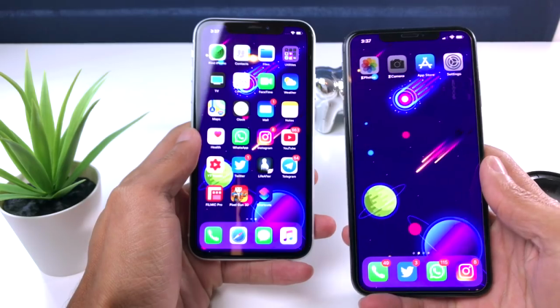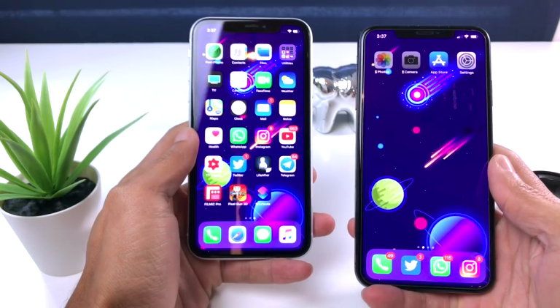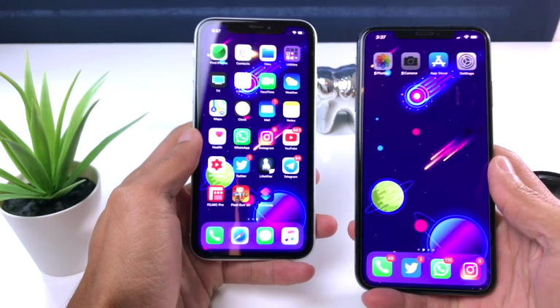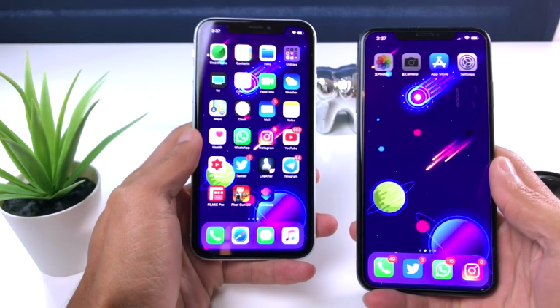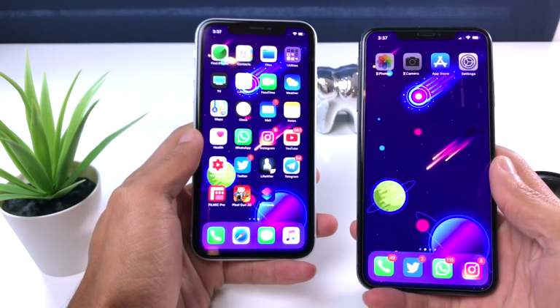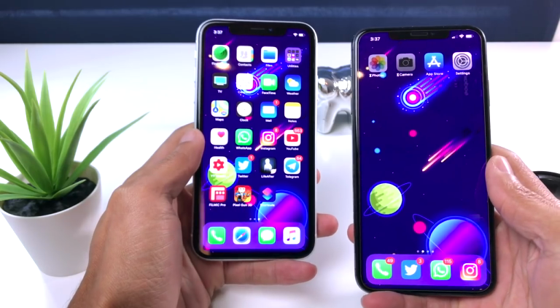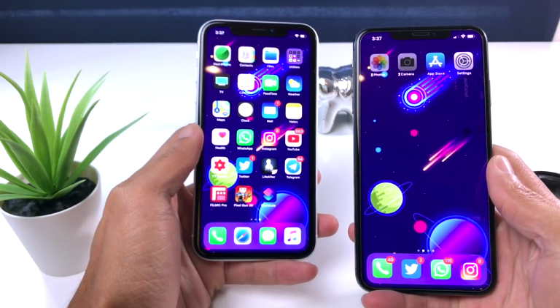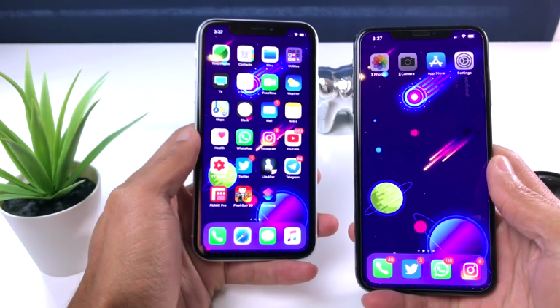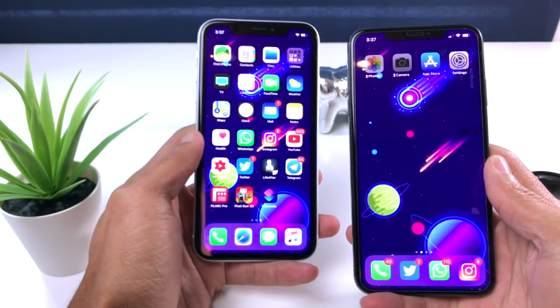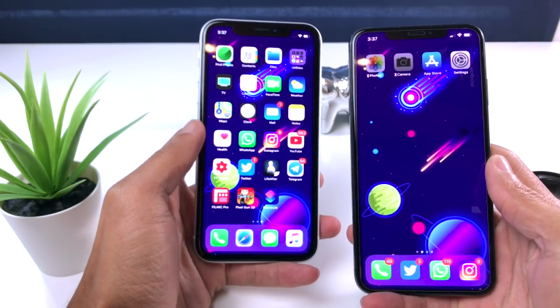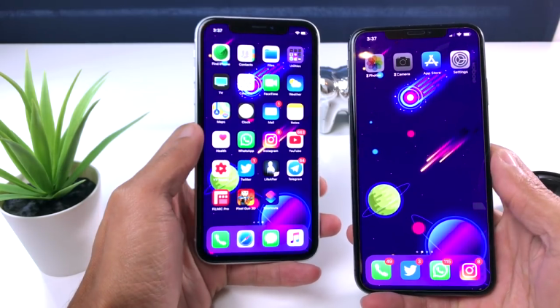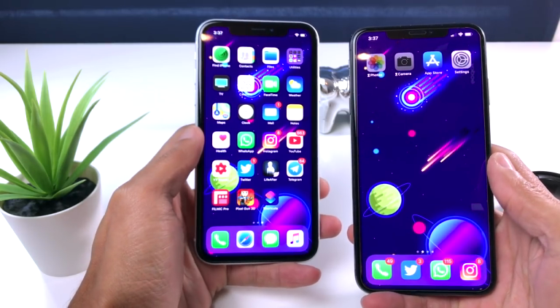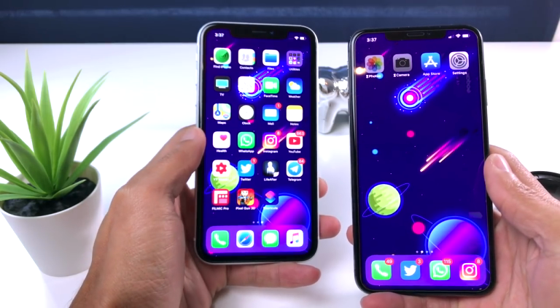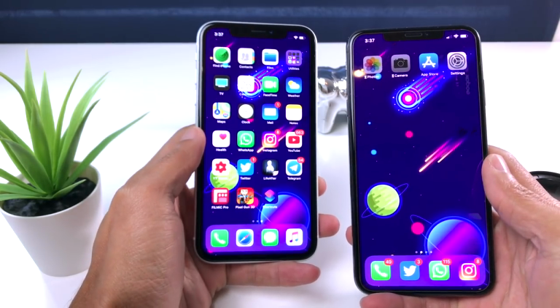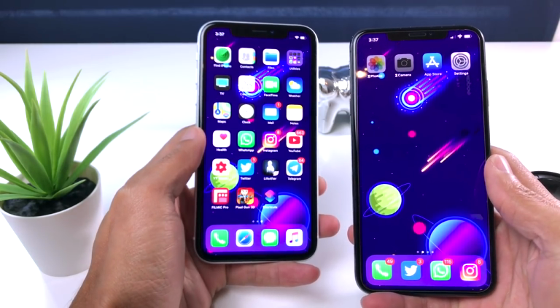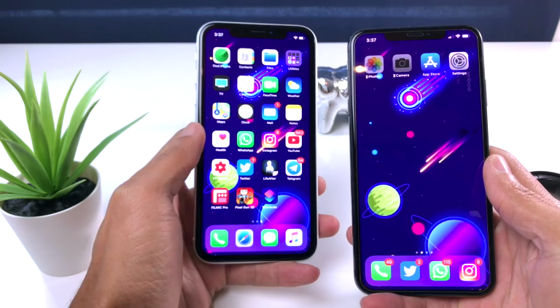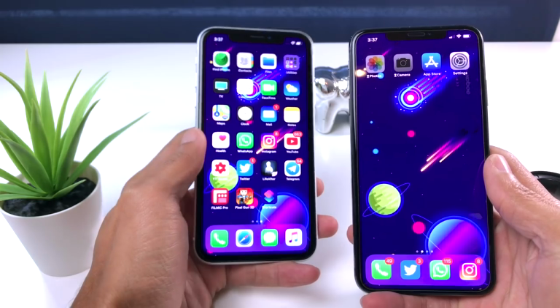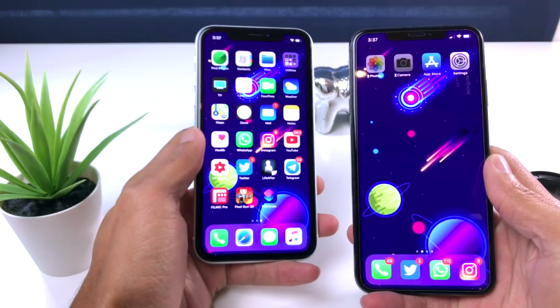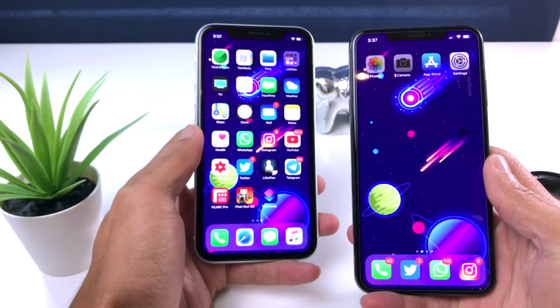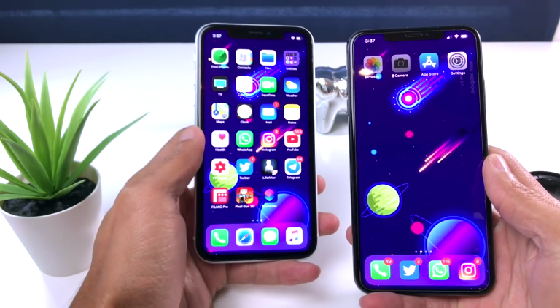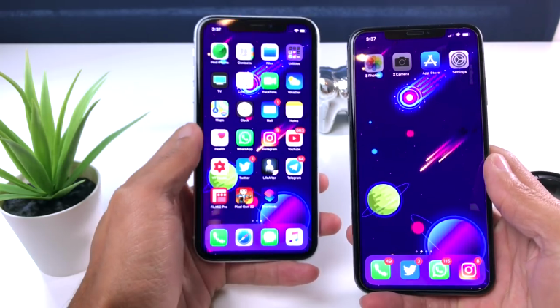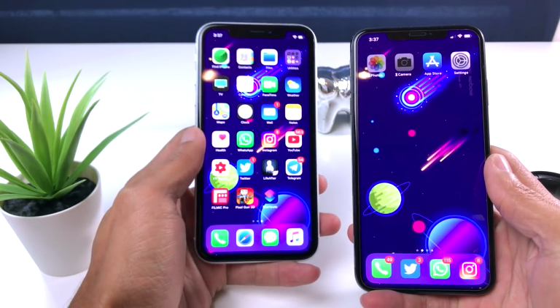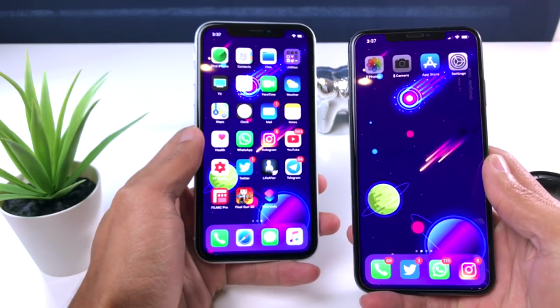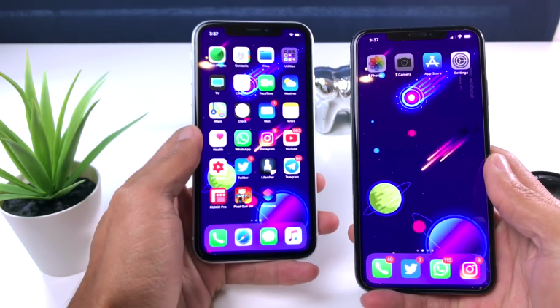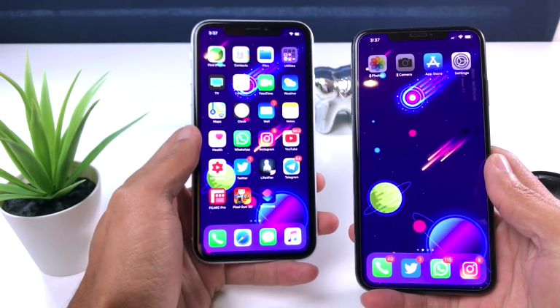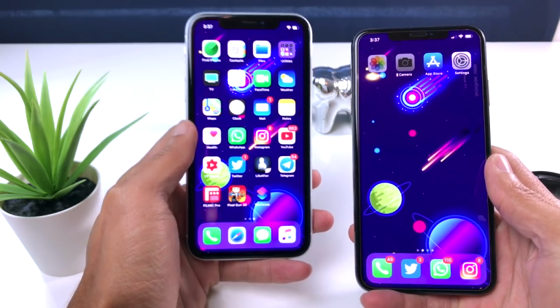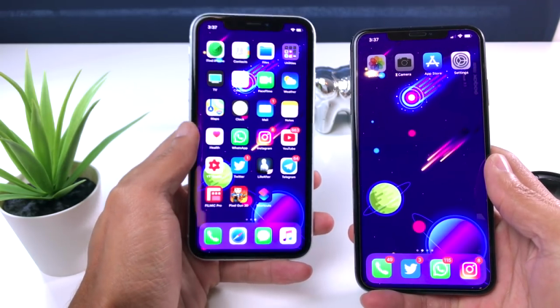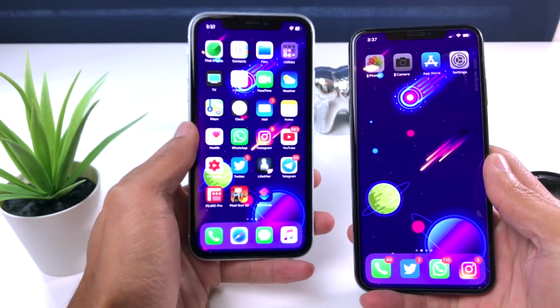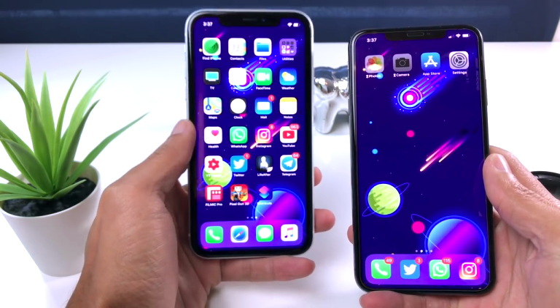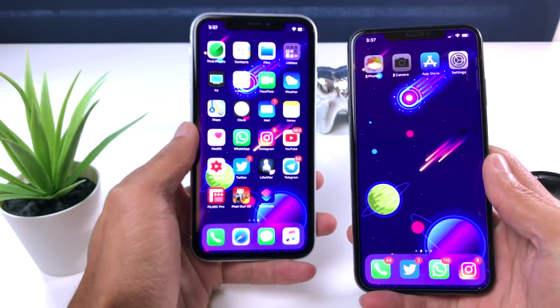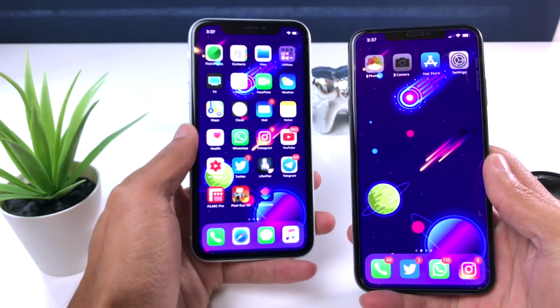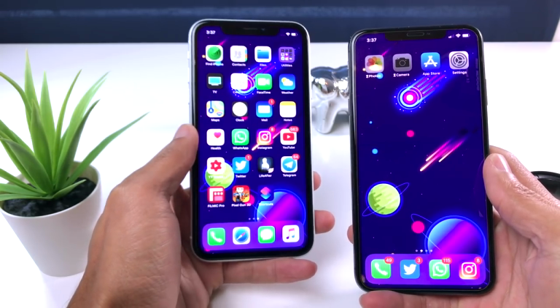¡Hola, qué tal, cómo están! Les saluda Castro iOS. En esta ocasión les traigo un nuevo video como ya ustedes vieron en el título.